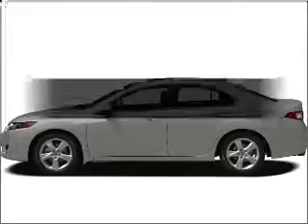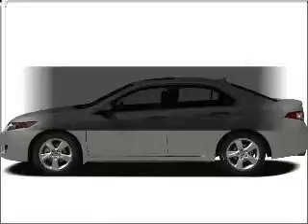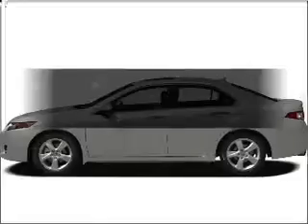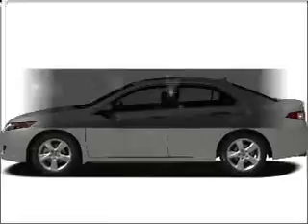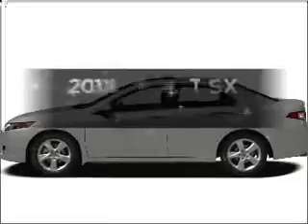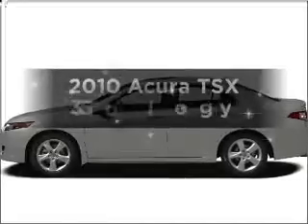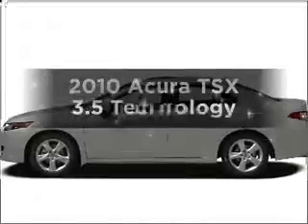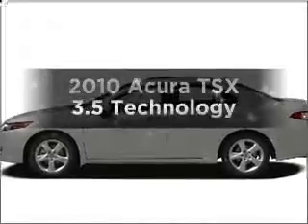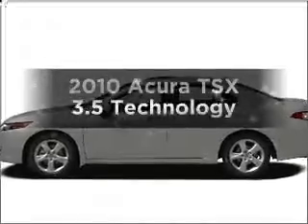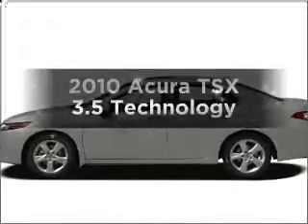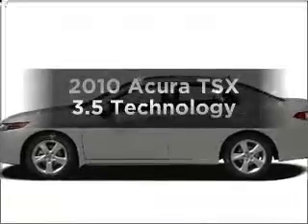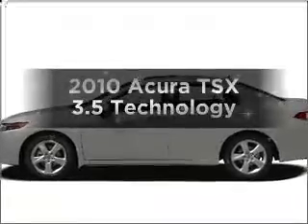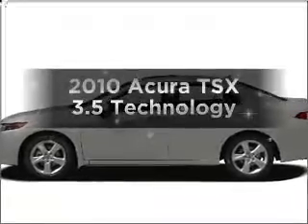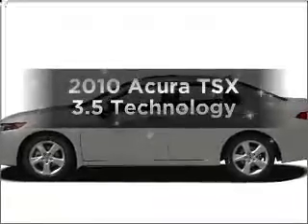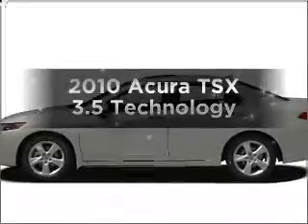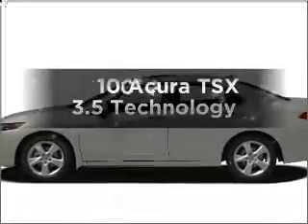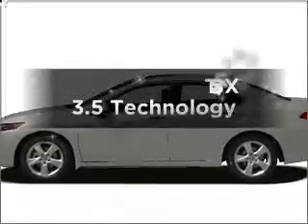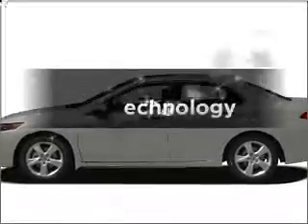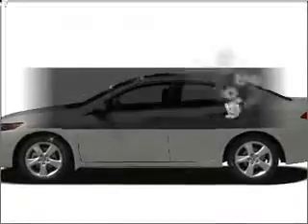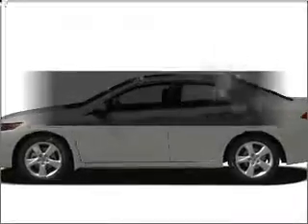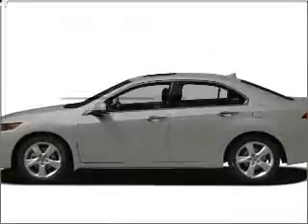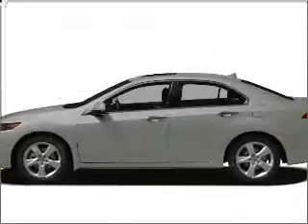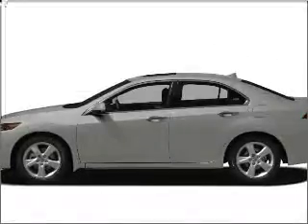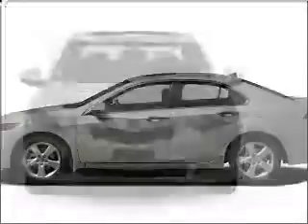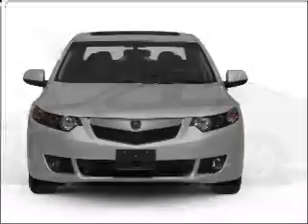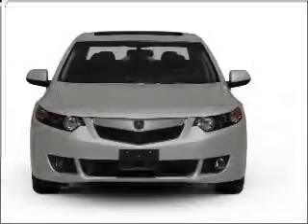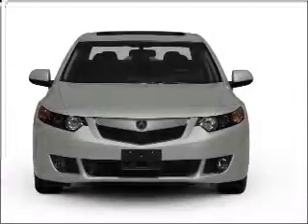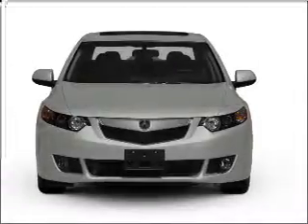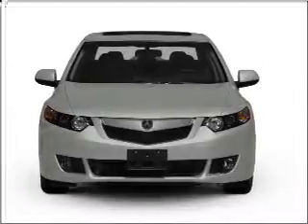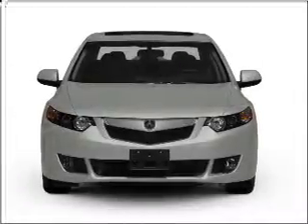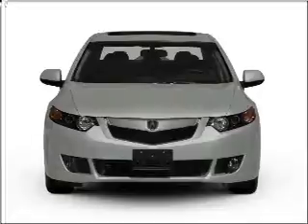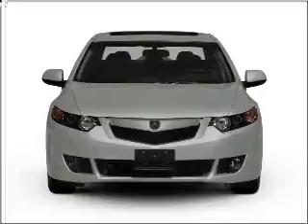Get noticed in this 2010 Acura TSX. This is the set of wheels you've been looking for.